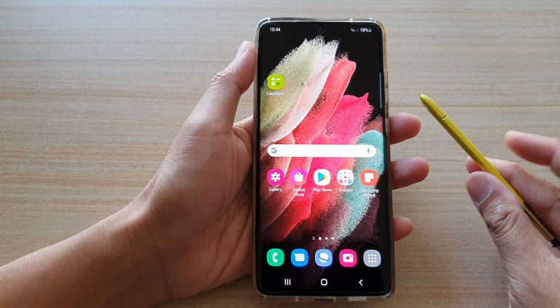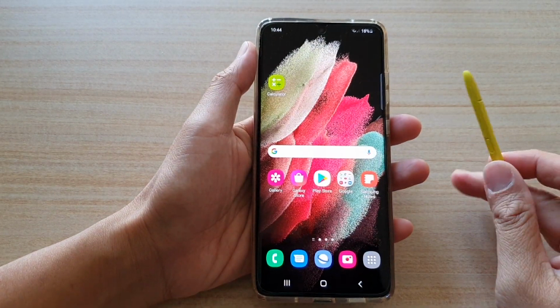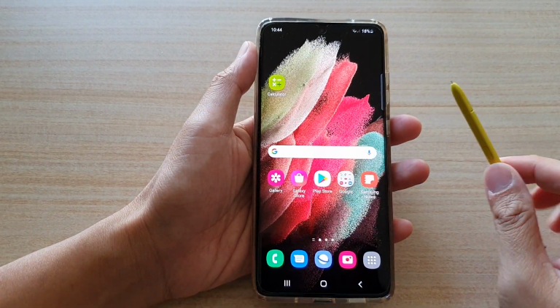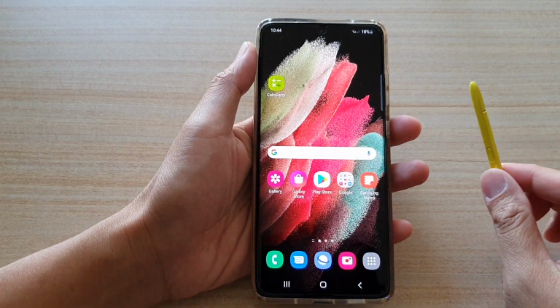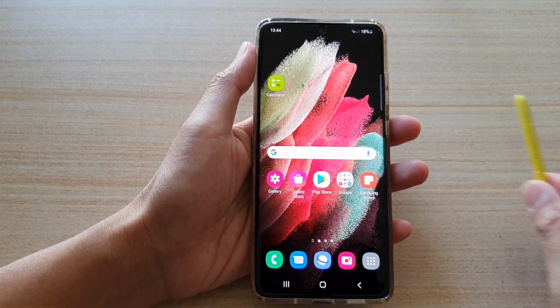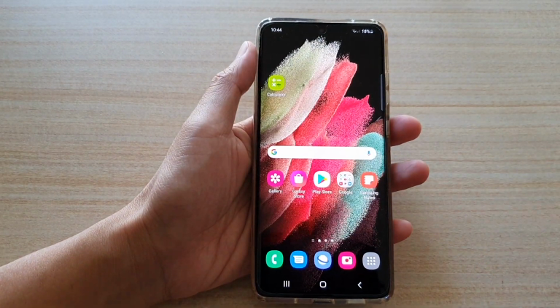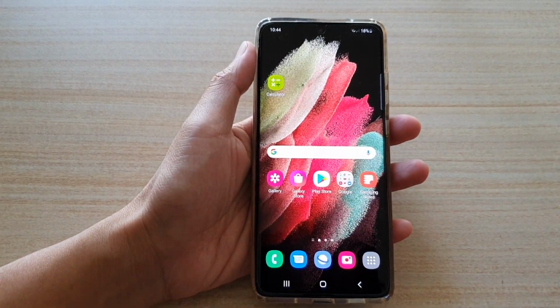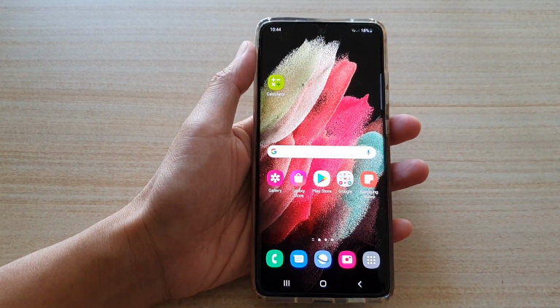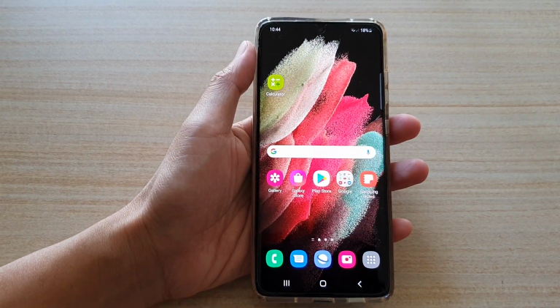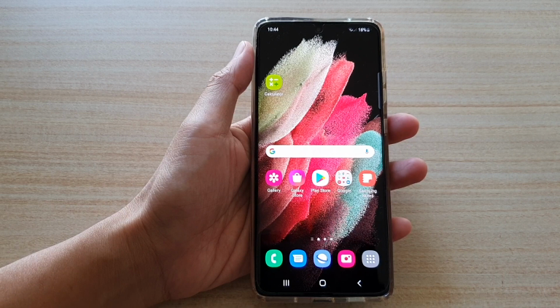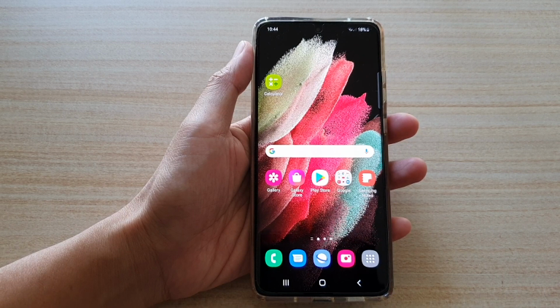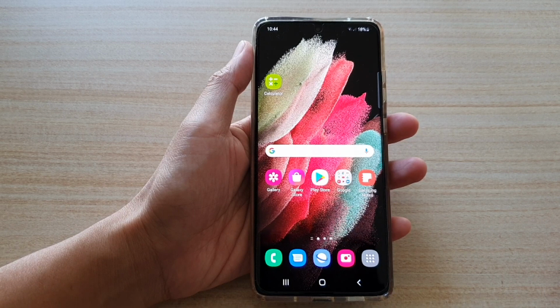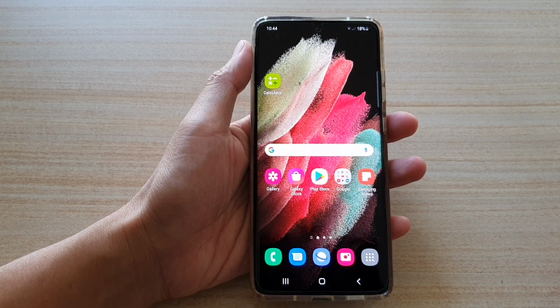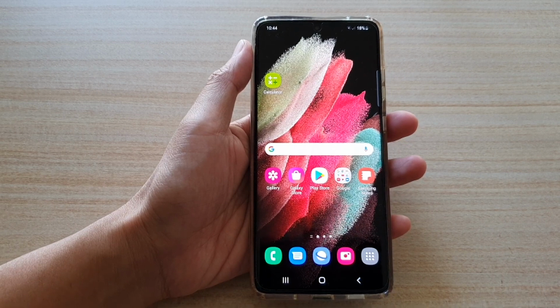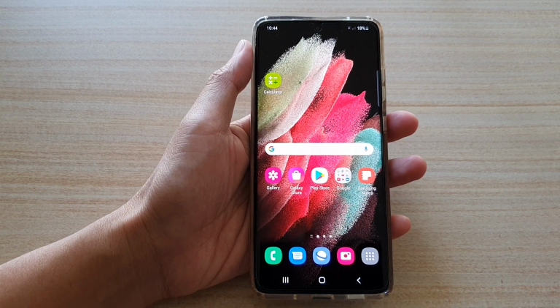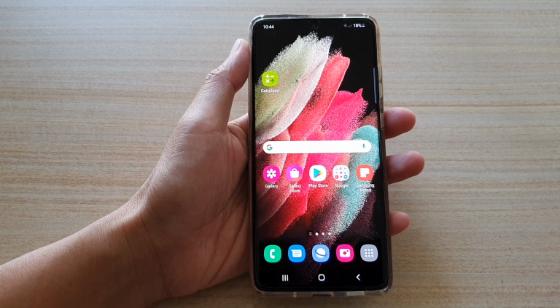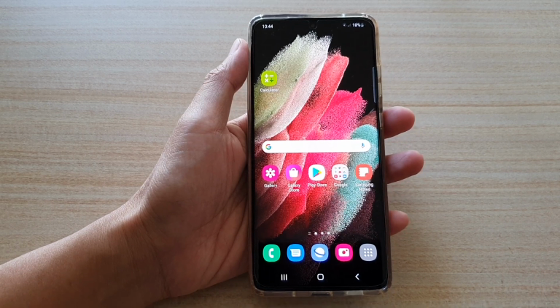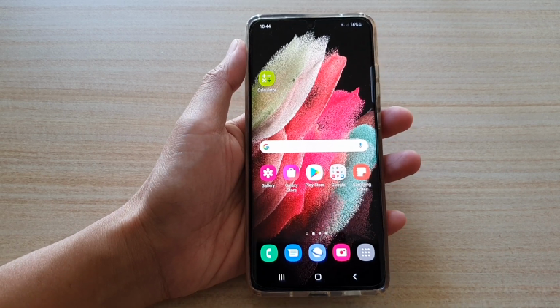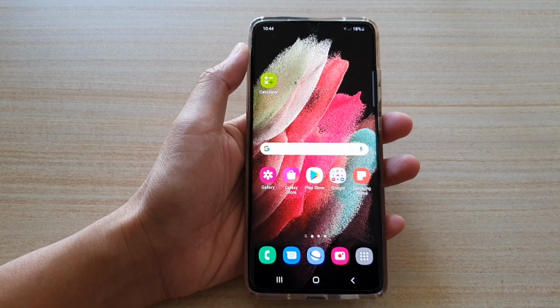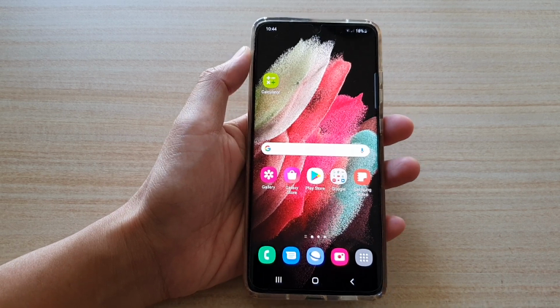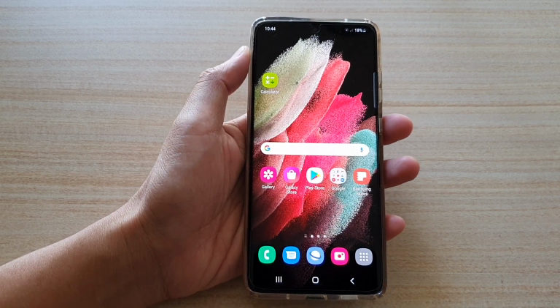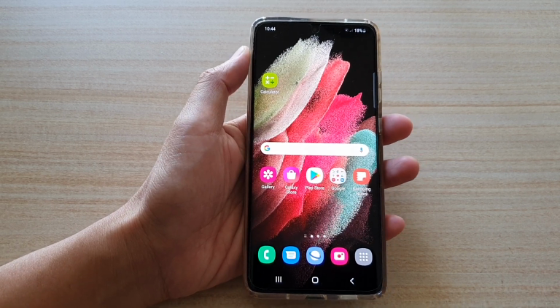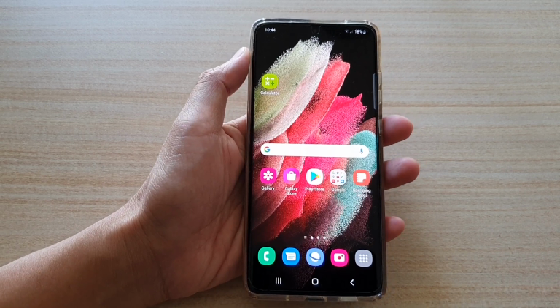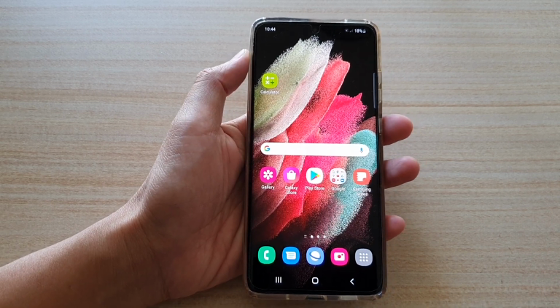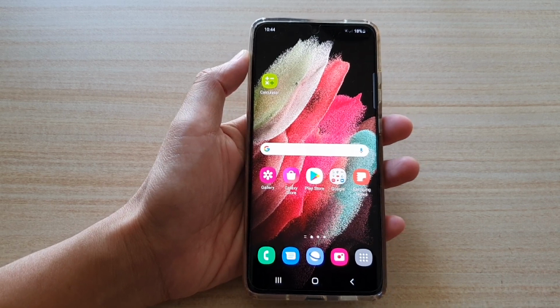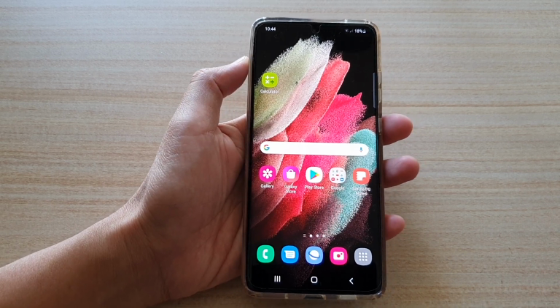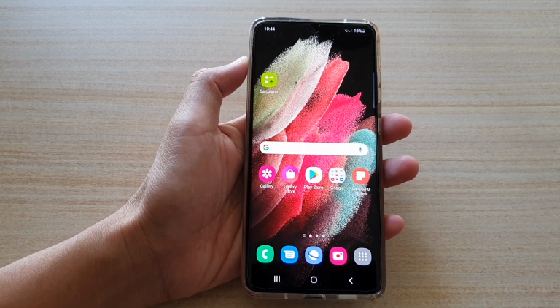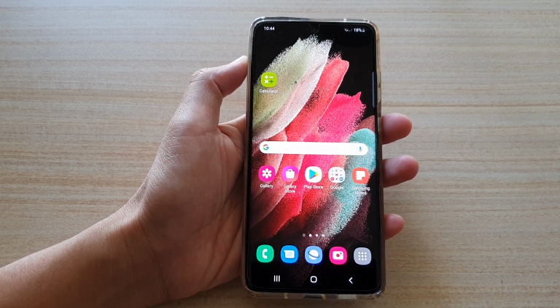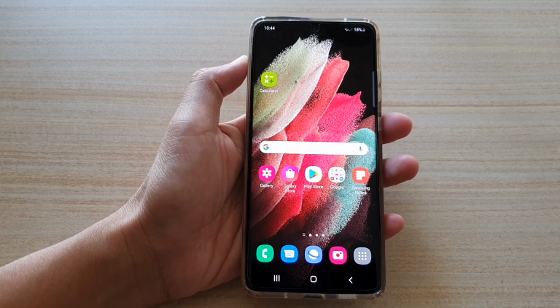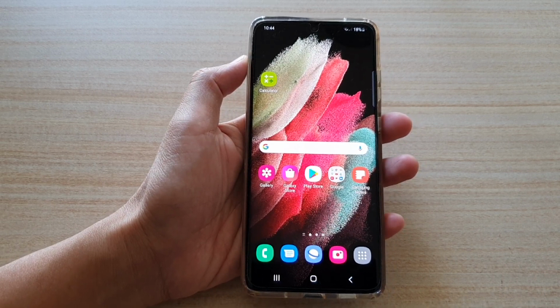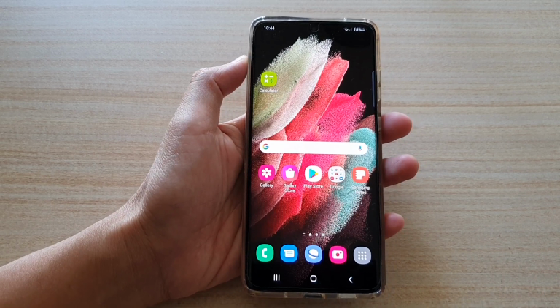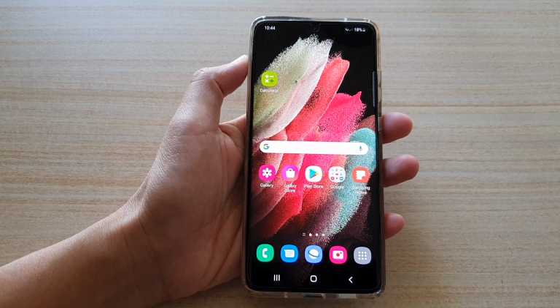Finally, tap on the home key to go back to your home screen. Thank you for watching this video — please subscribe to my channel for more videos.